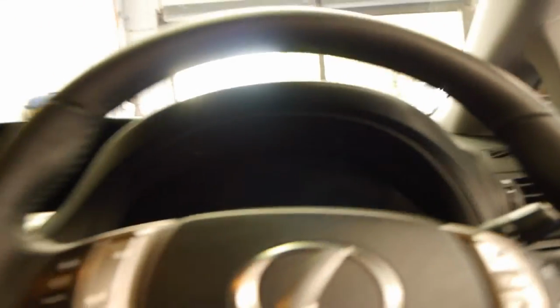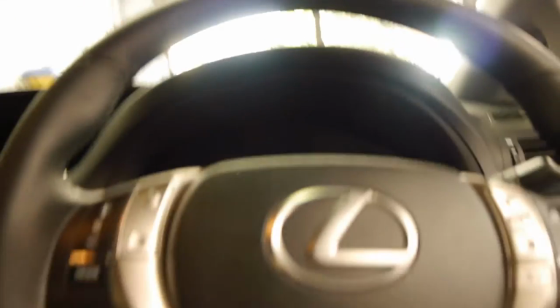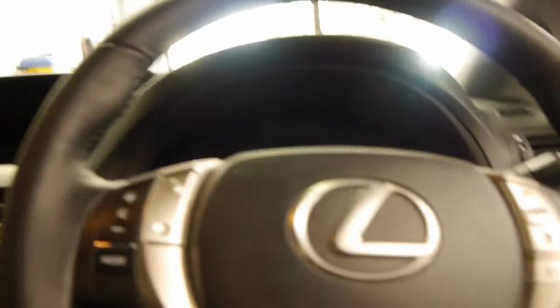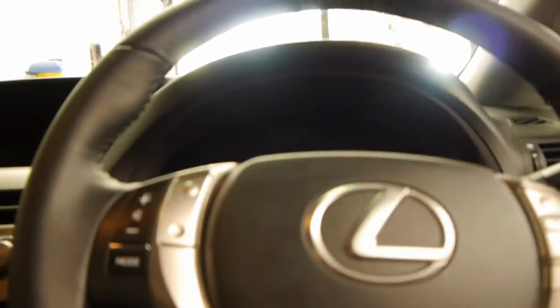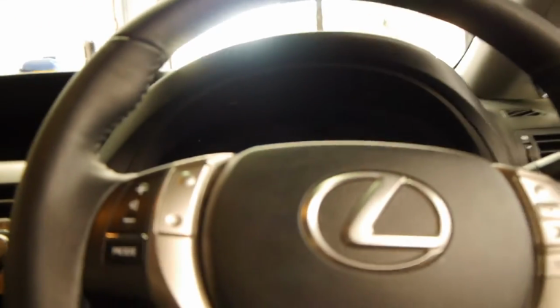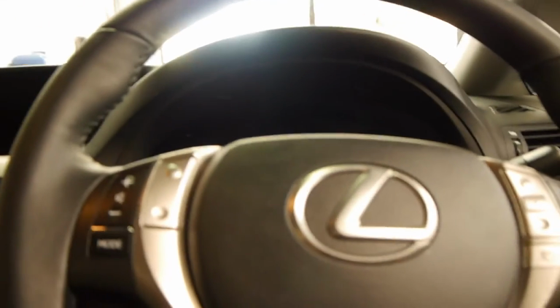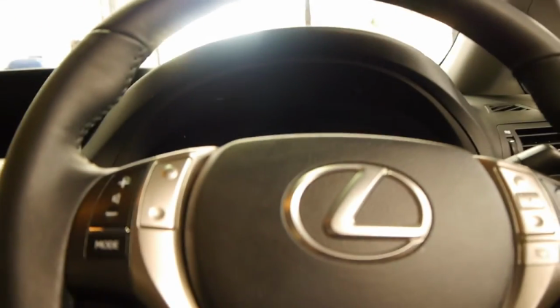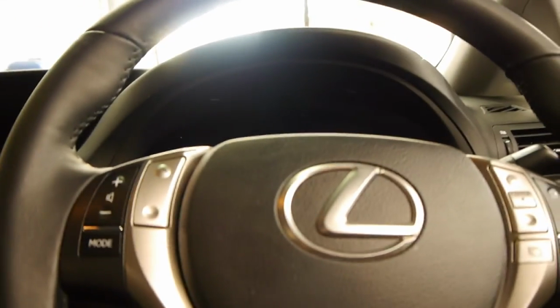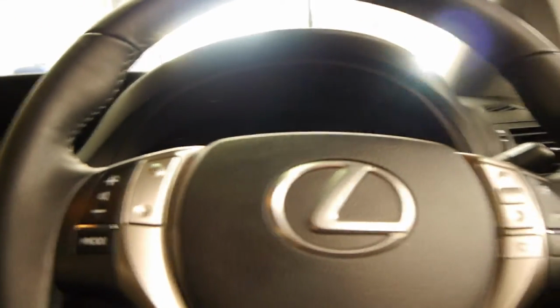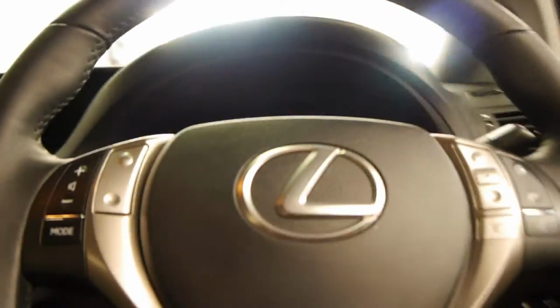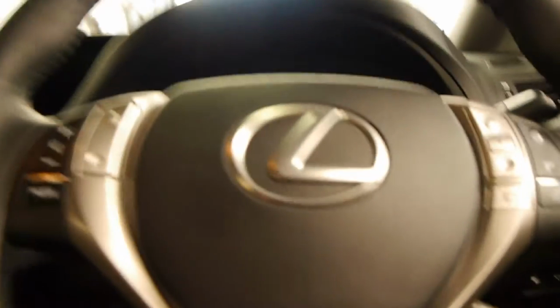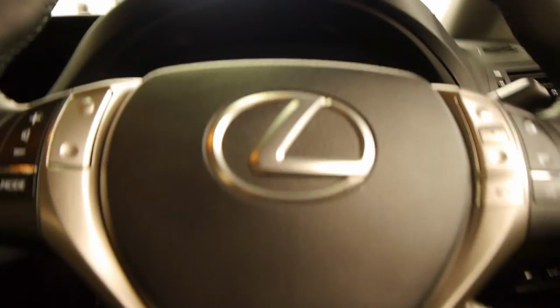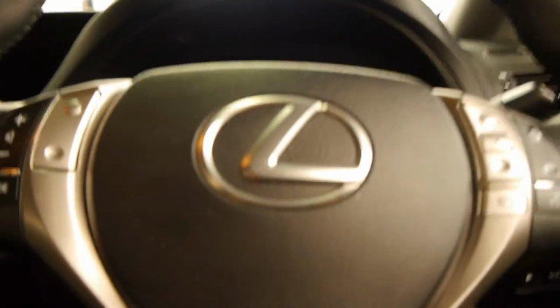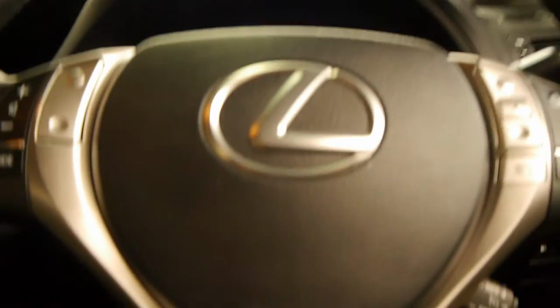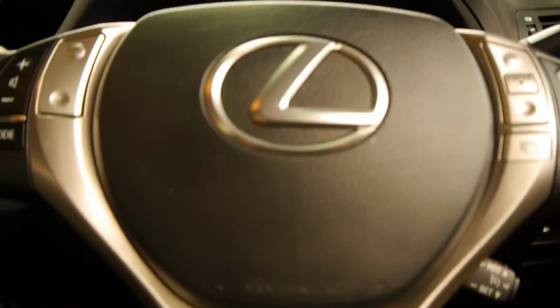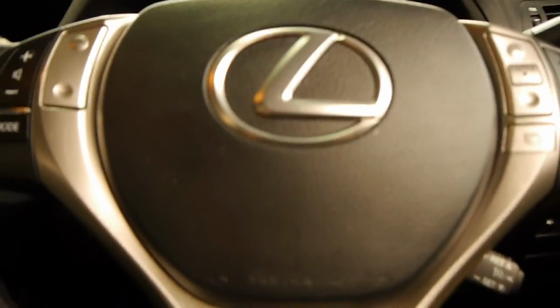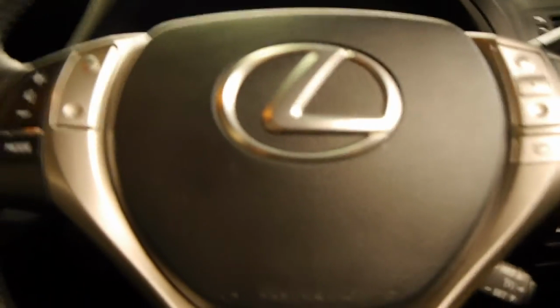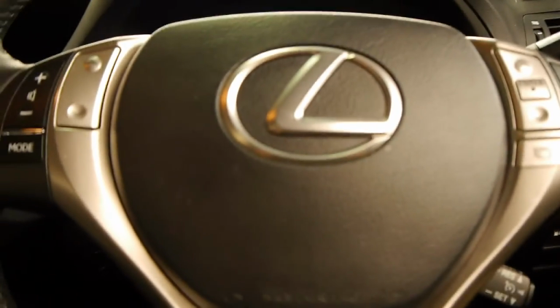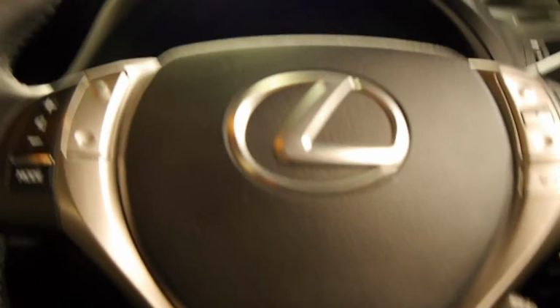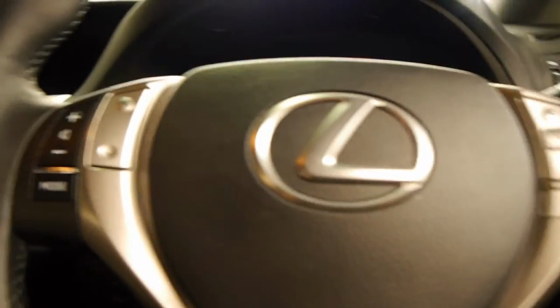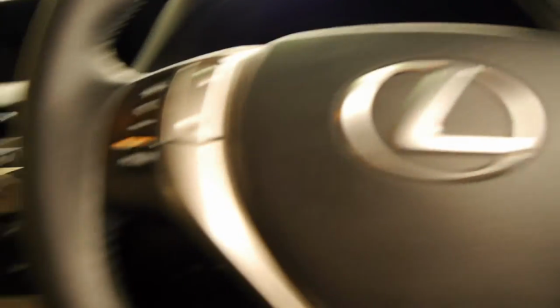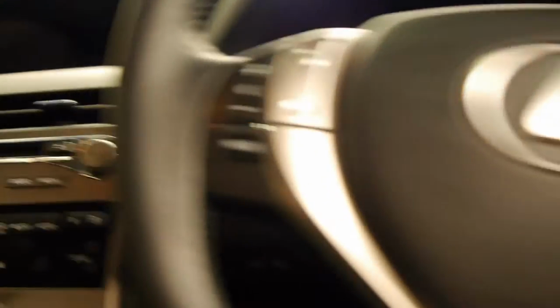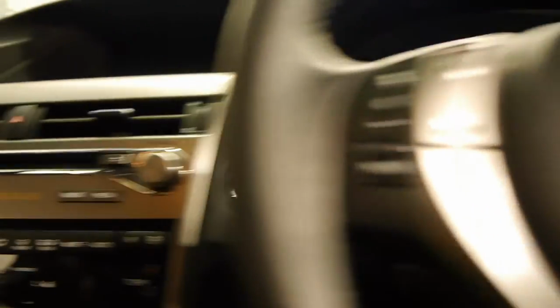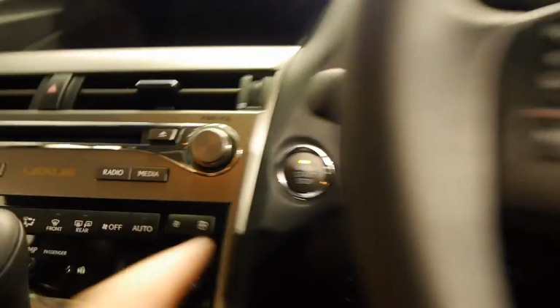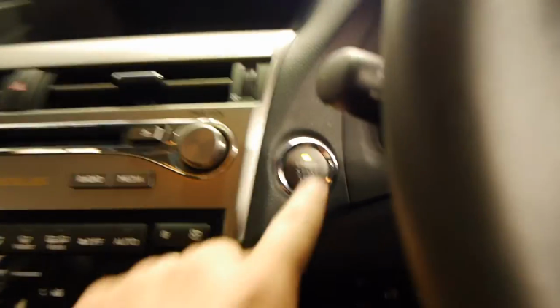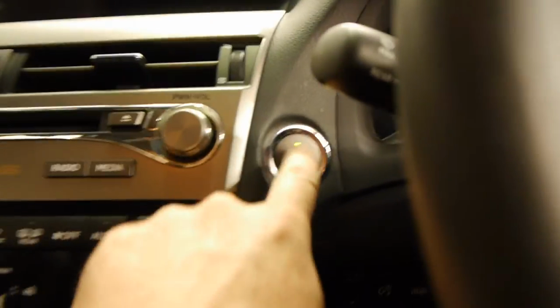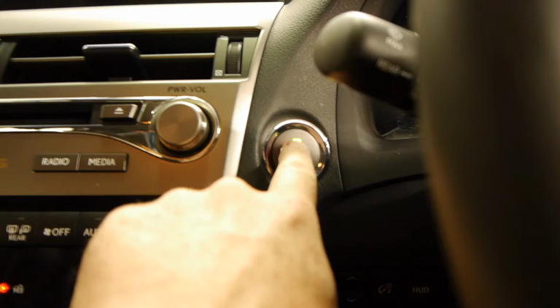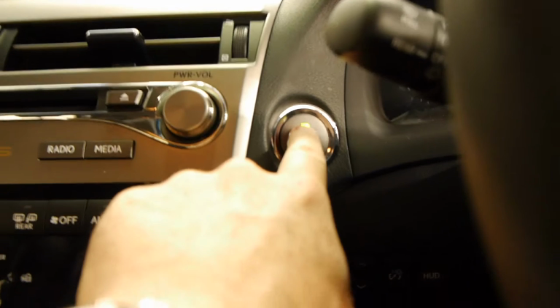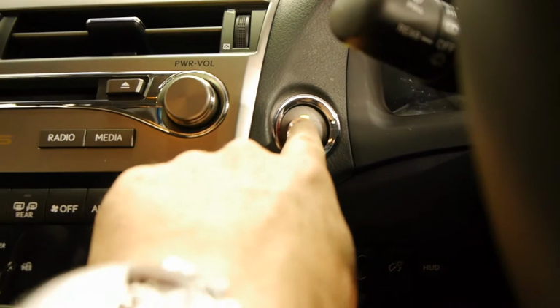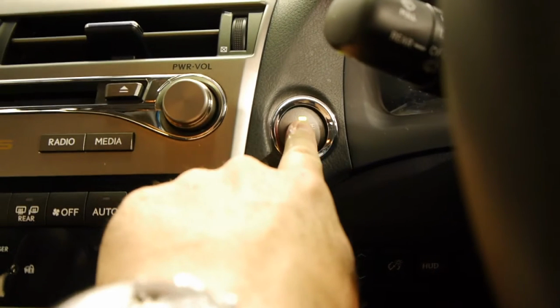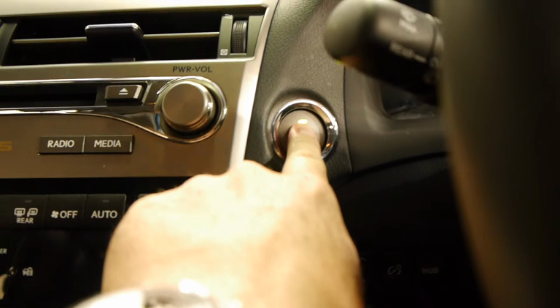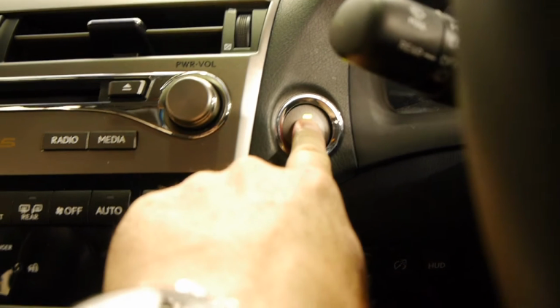It has spare keys, it has keyless start, so you just push that button there.